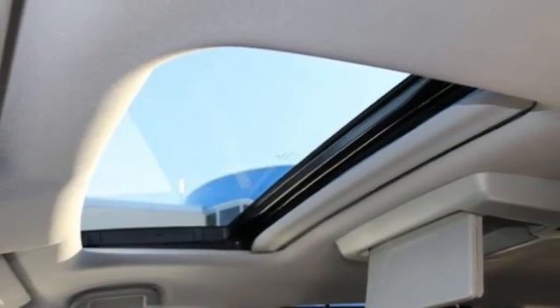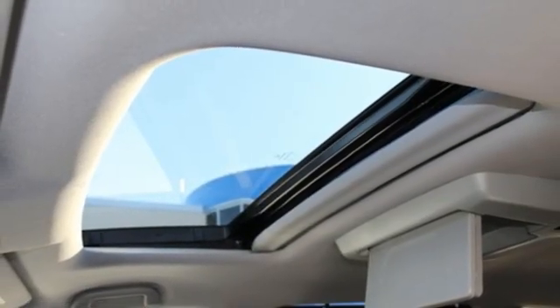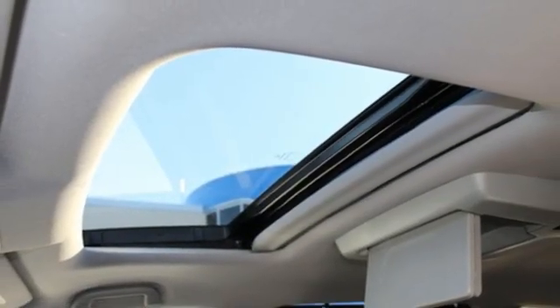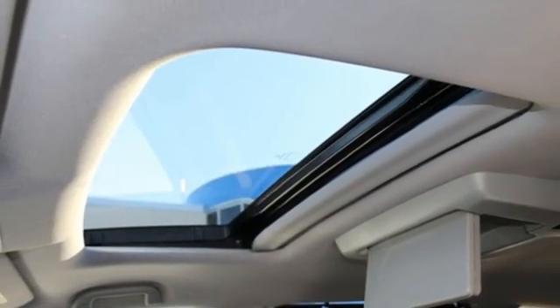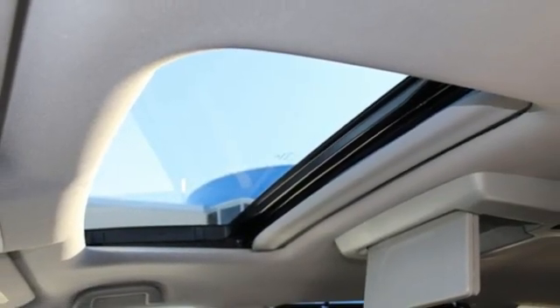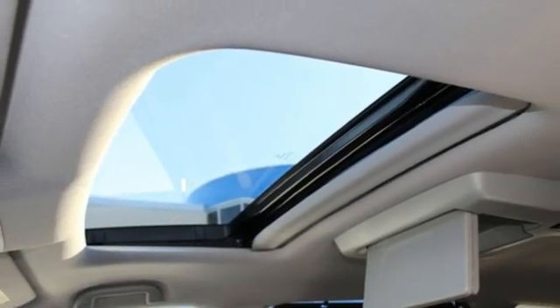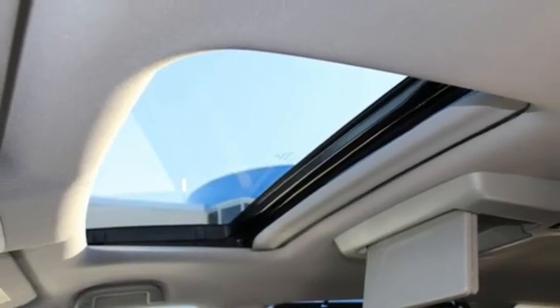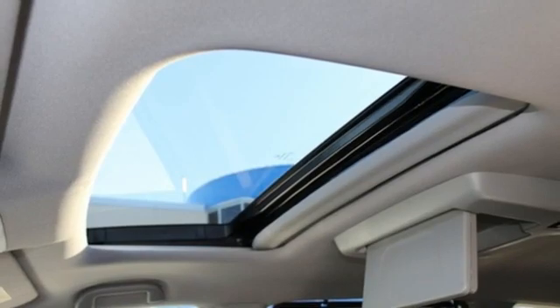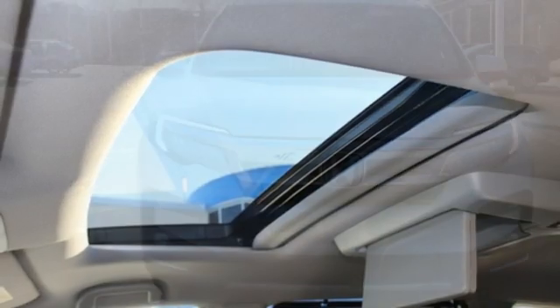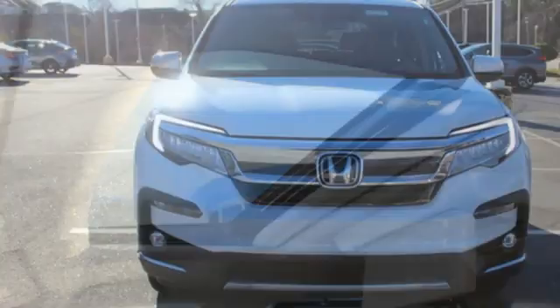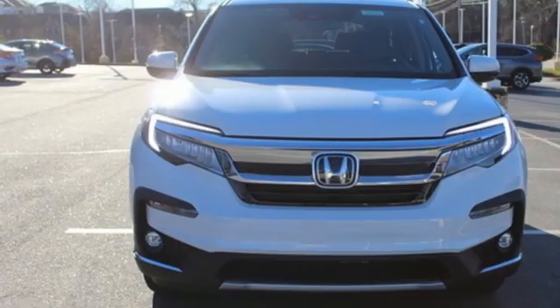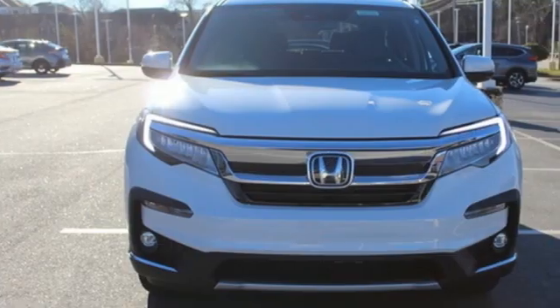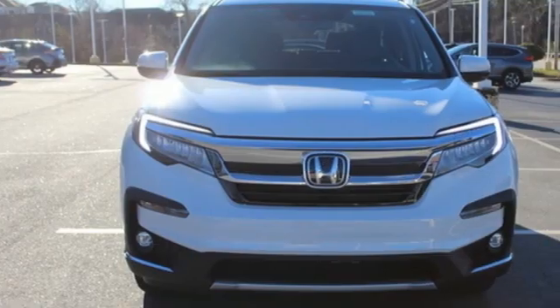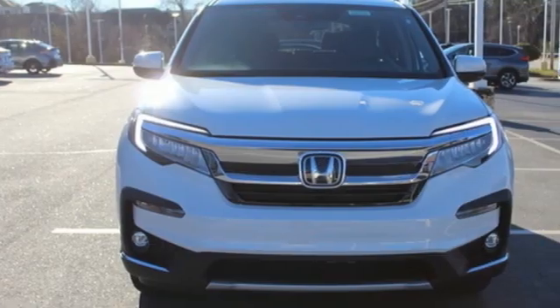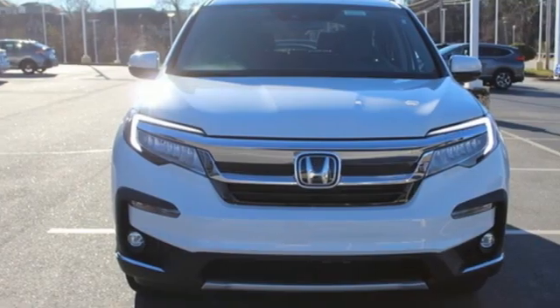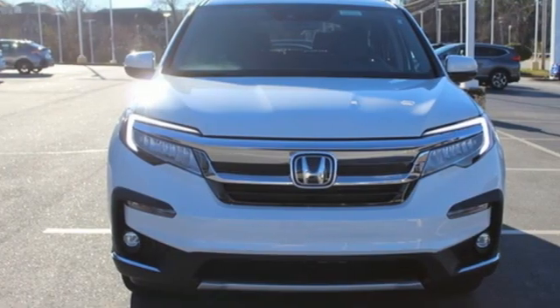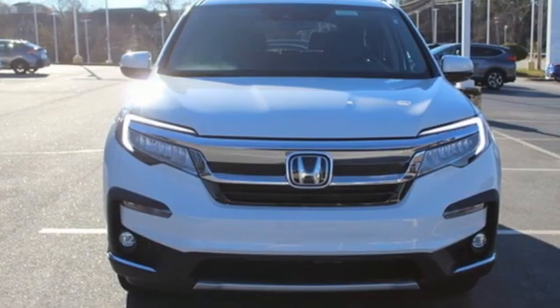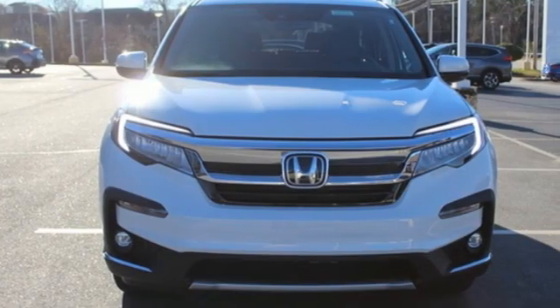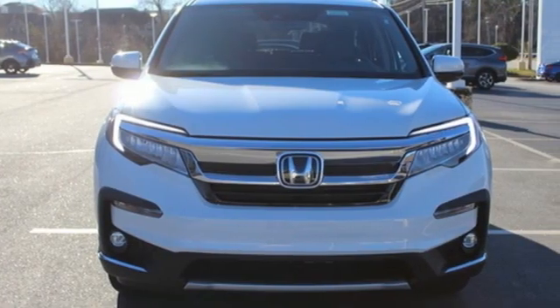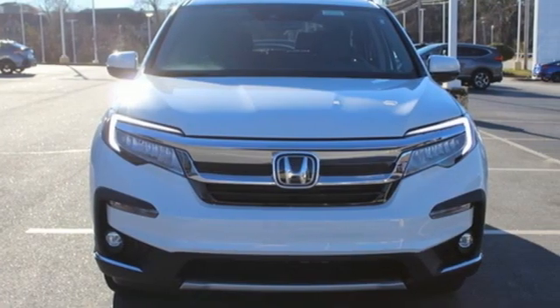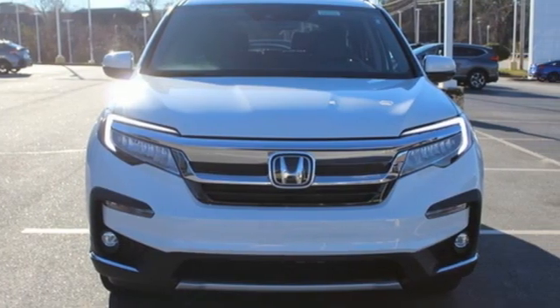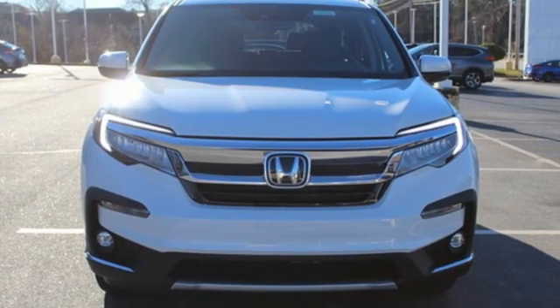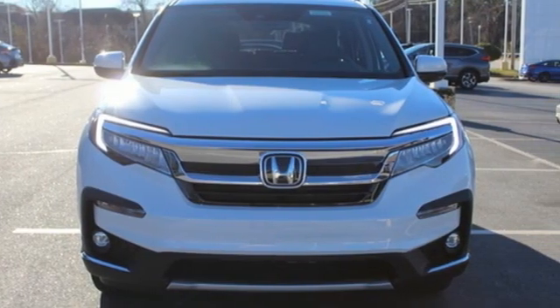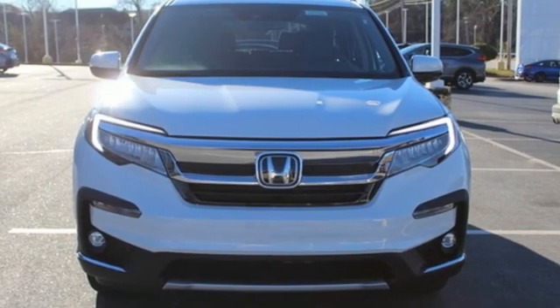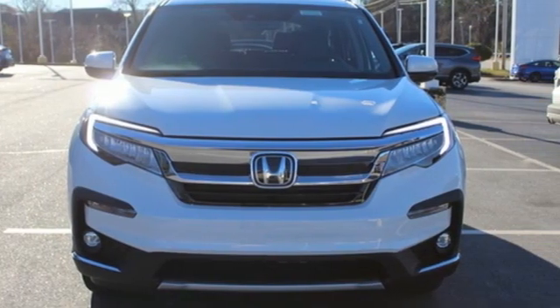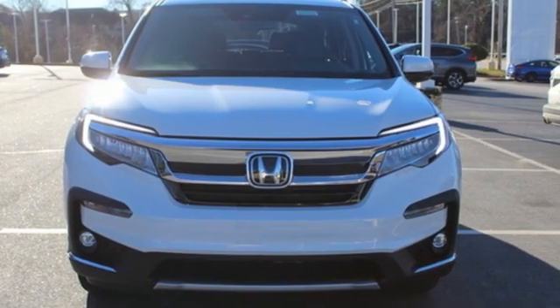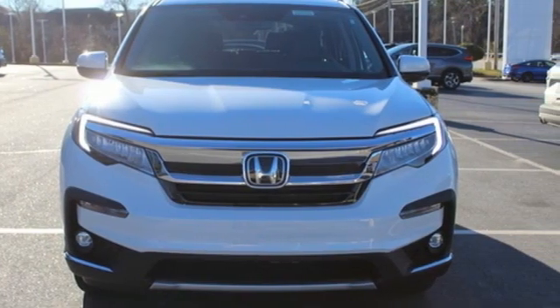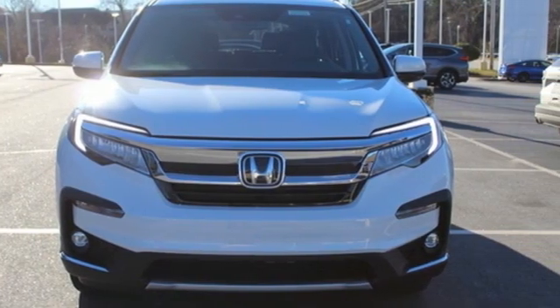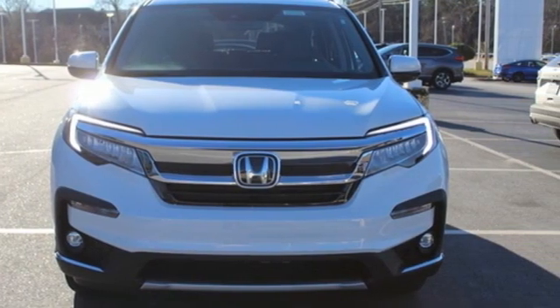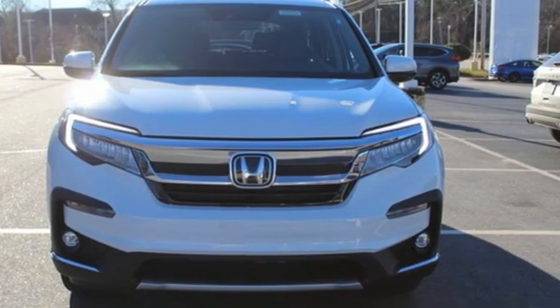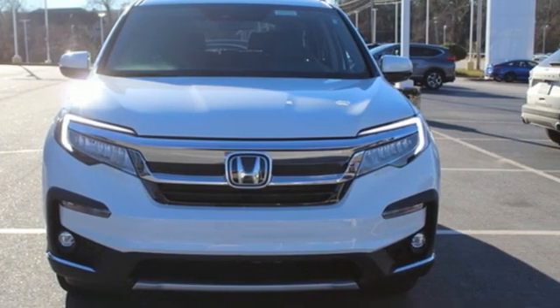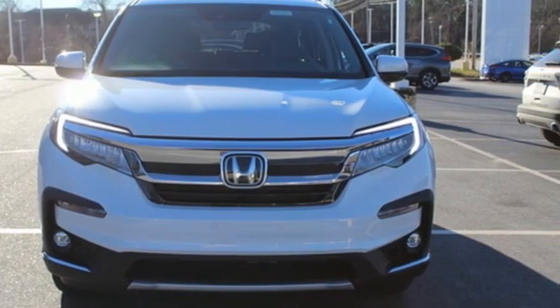Every Honda is designed with a driver in mind. Stop in for a test drive and make it yours today.